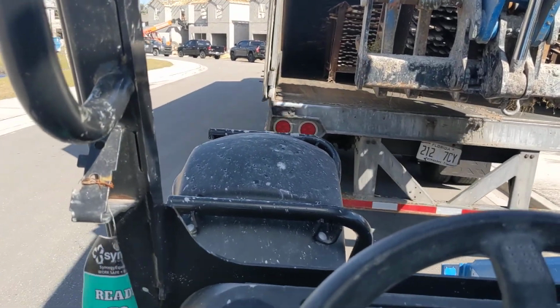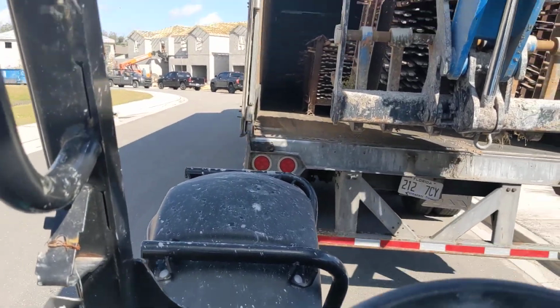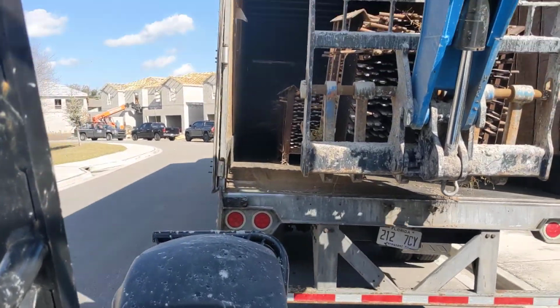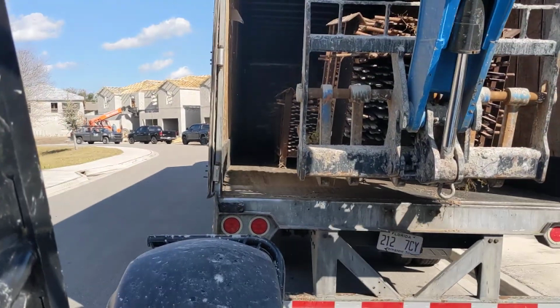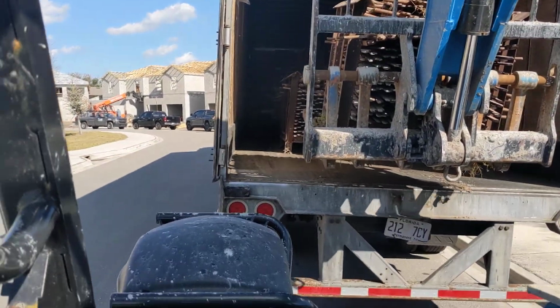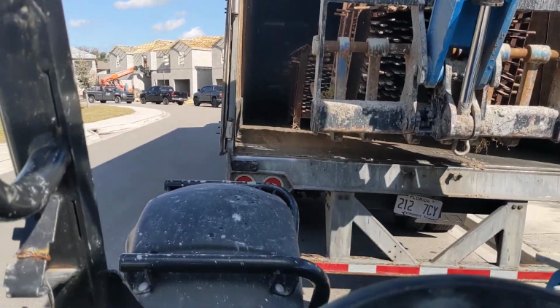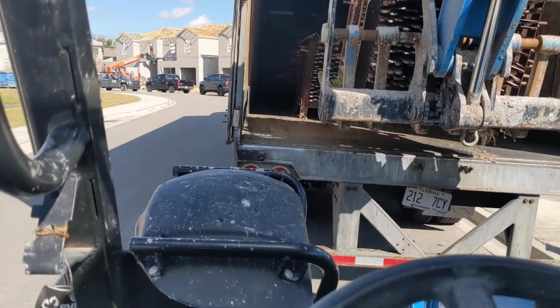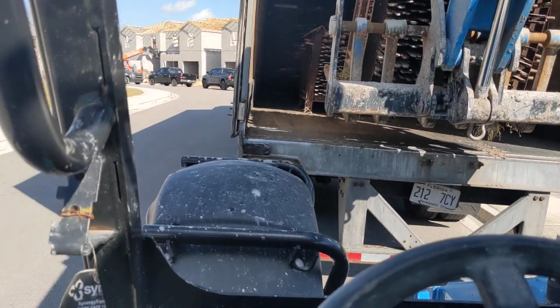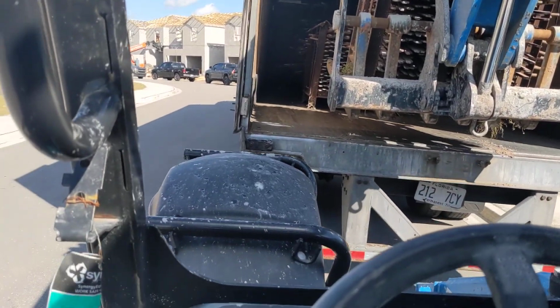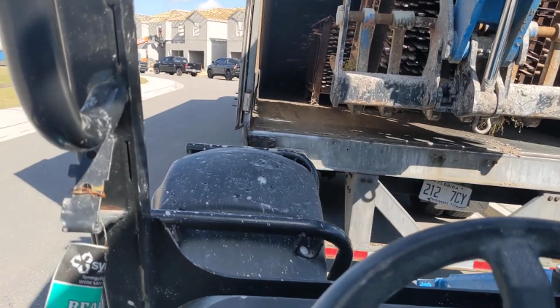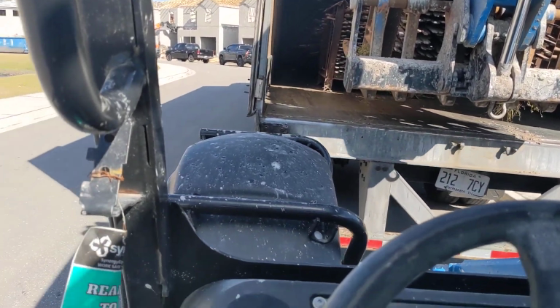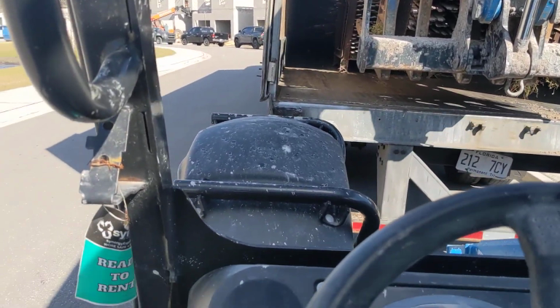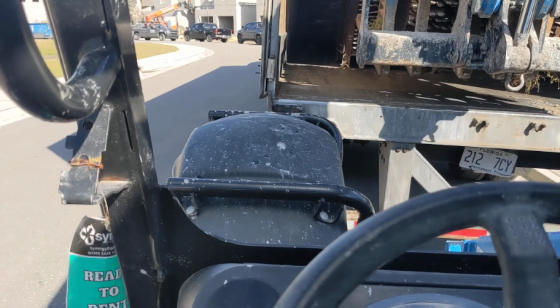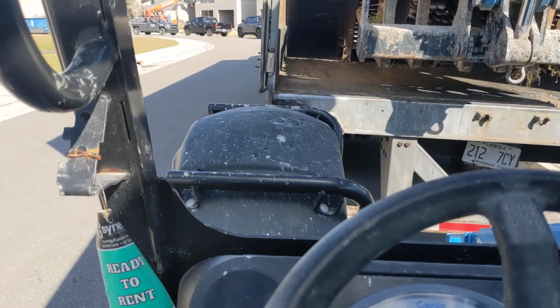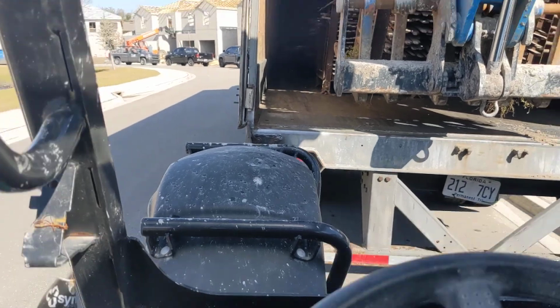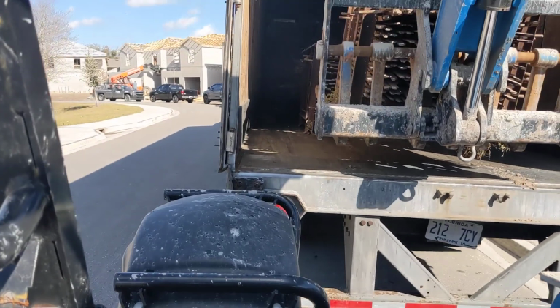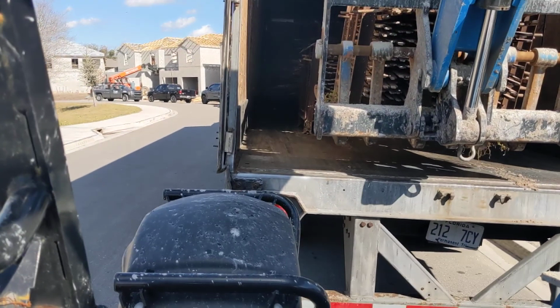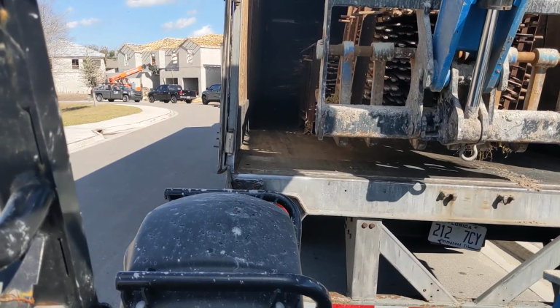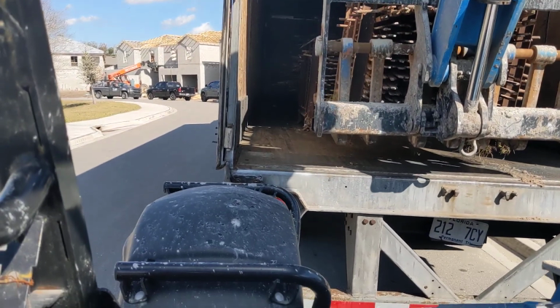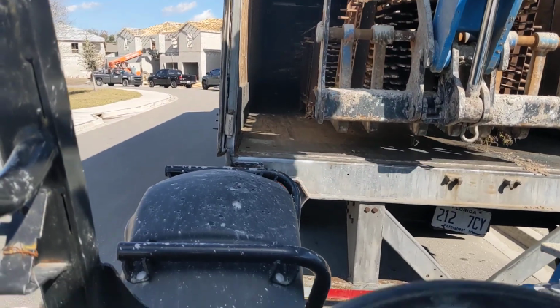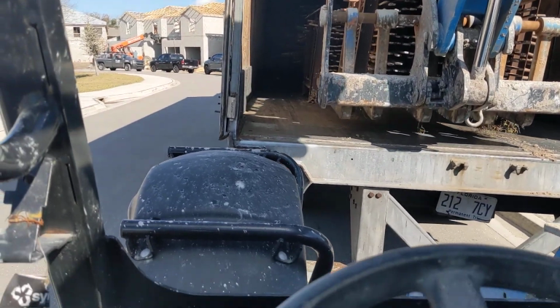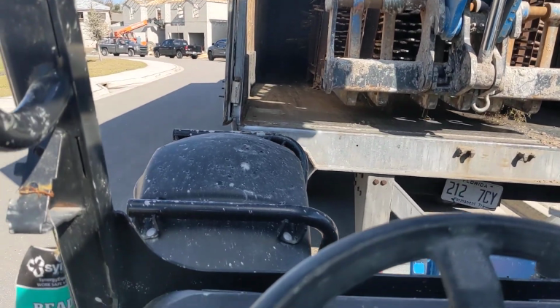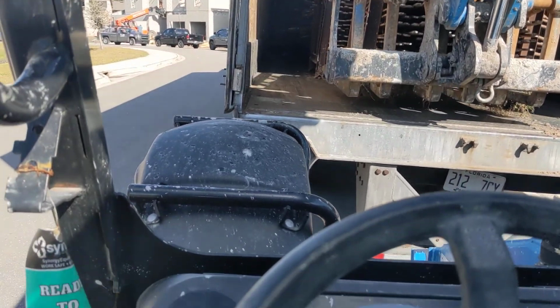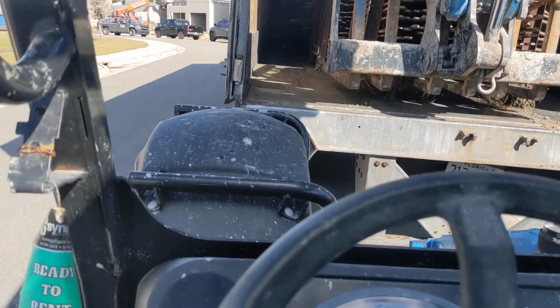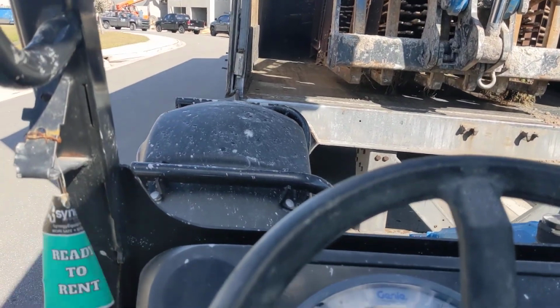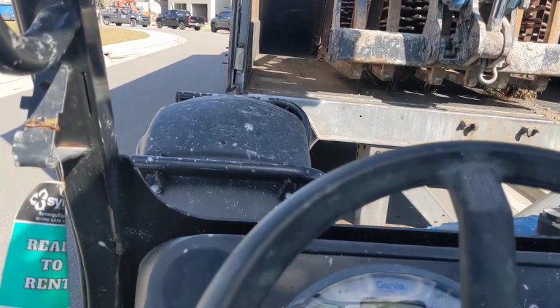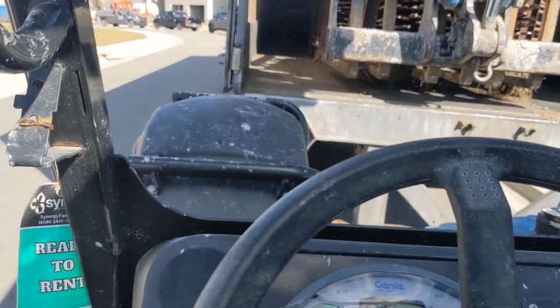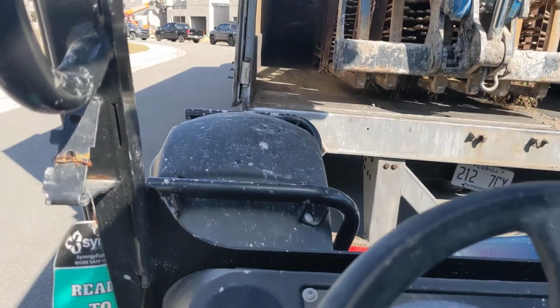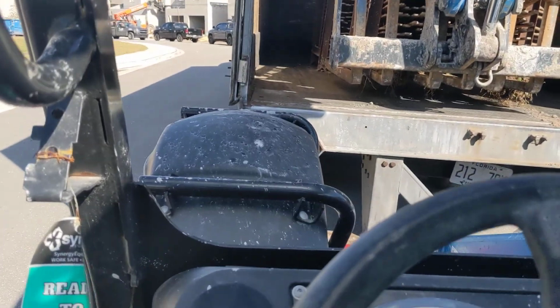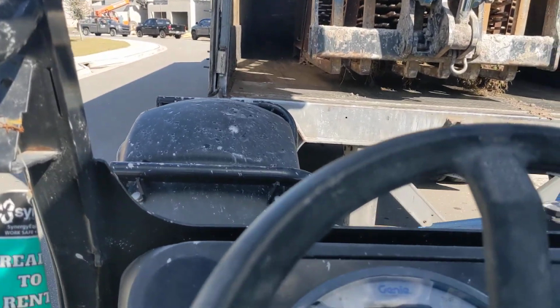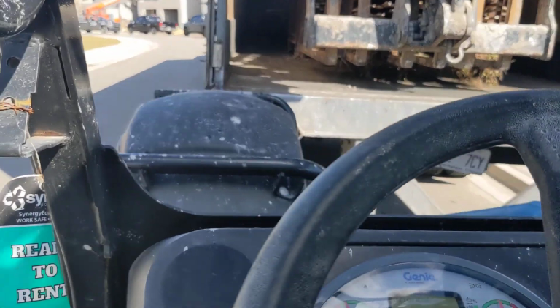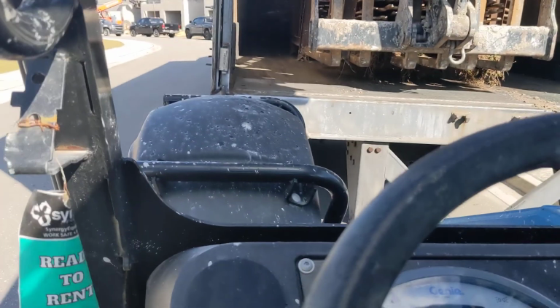Coming in nice and easy — just don't want to tear the man's truck up. Tilt forks down, go forward a little bit.